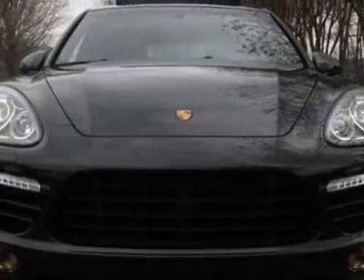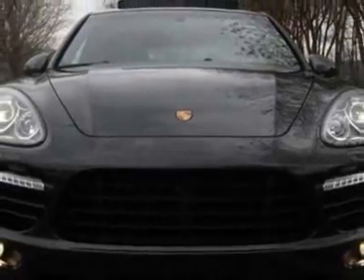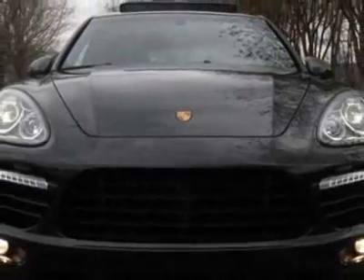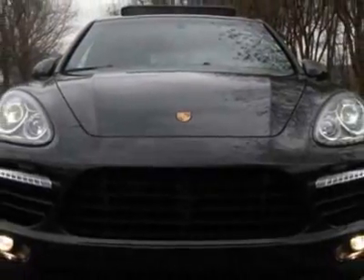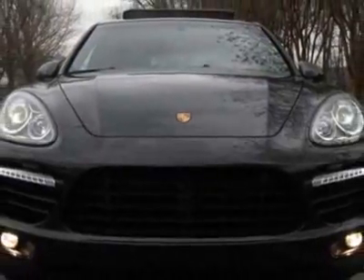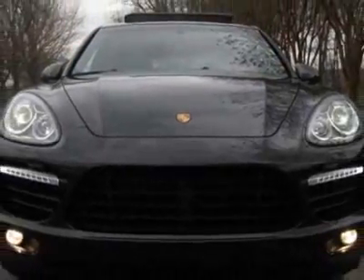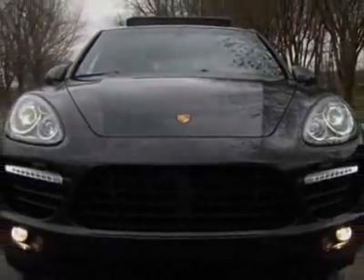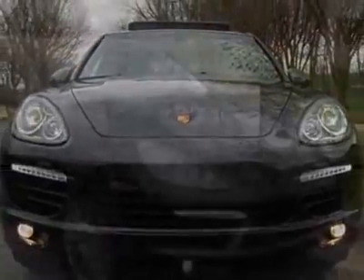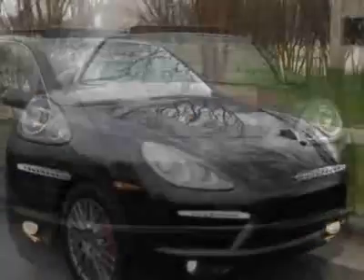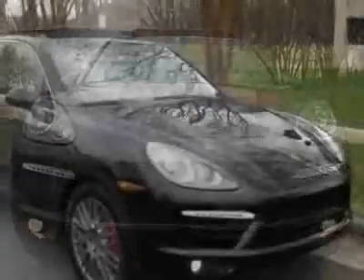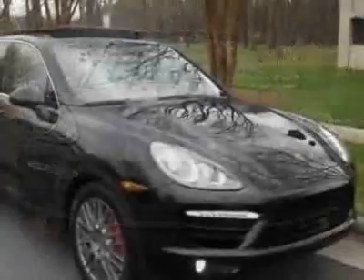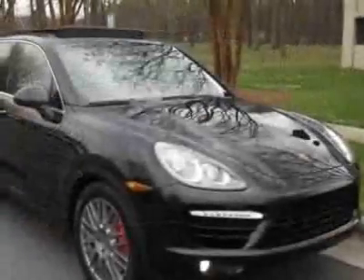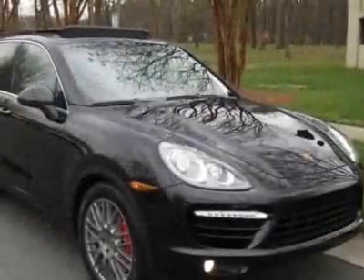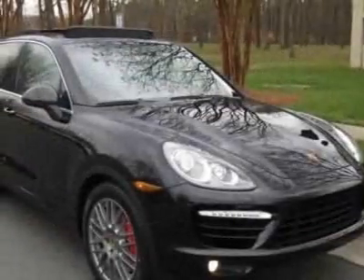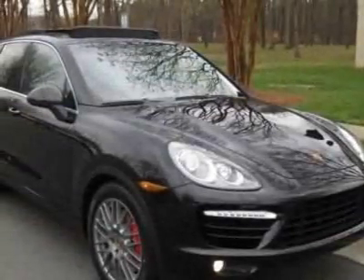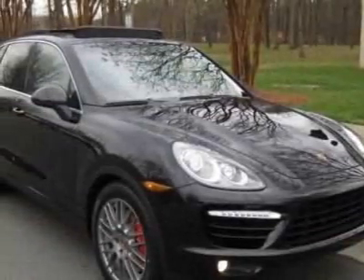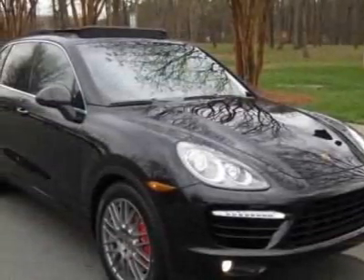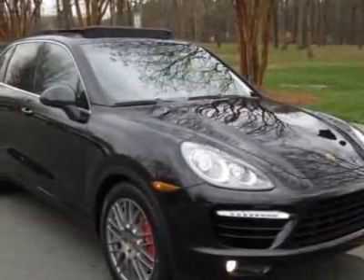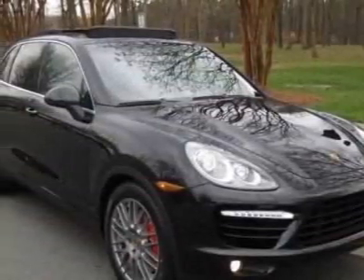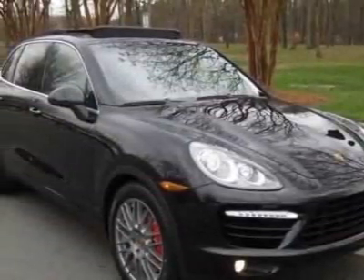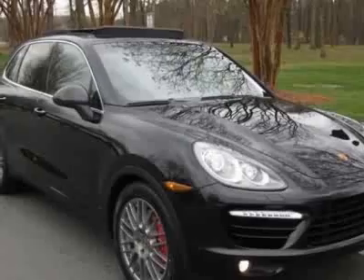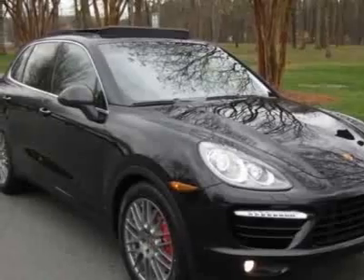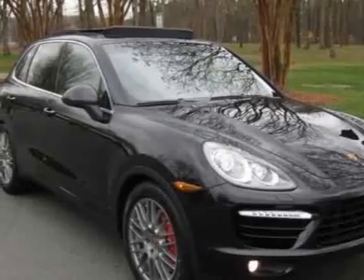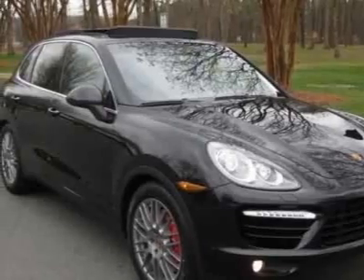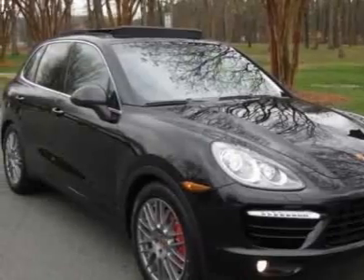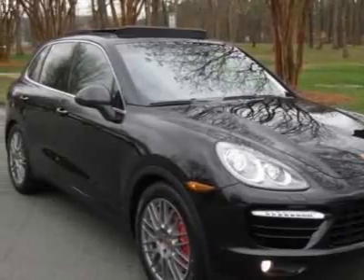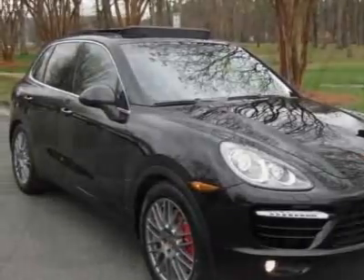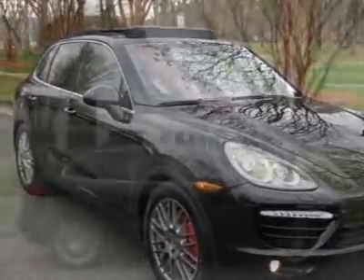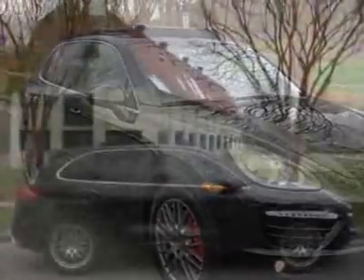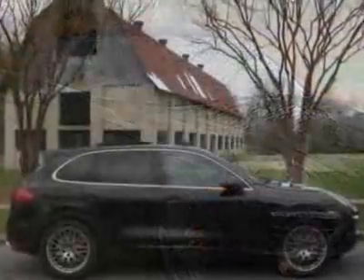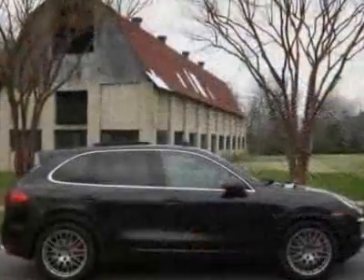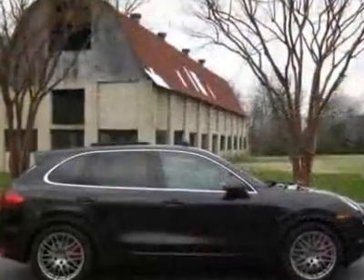This Cayenne boasts a 4.8-liter engine and has an 8-speed Tiptronic transmission.